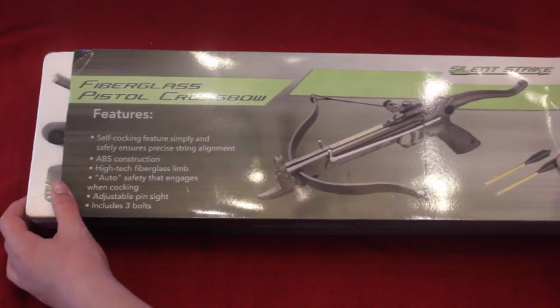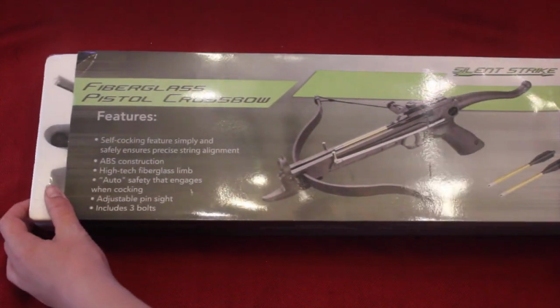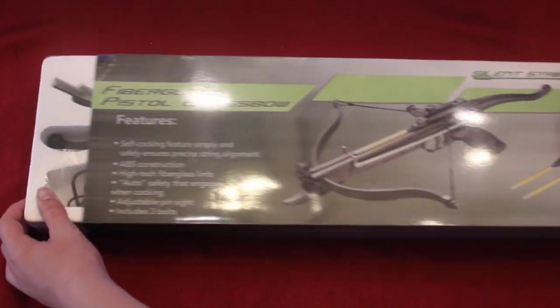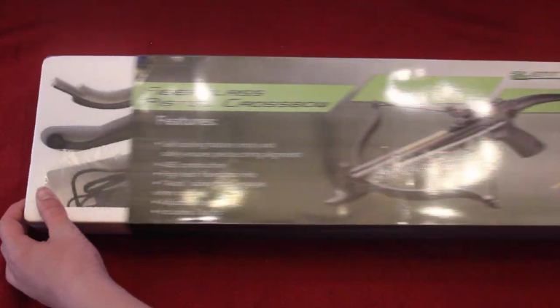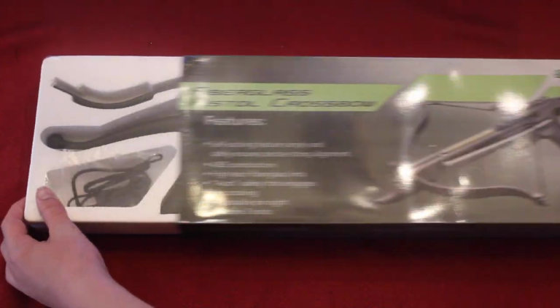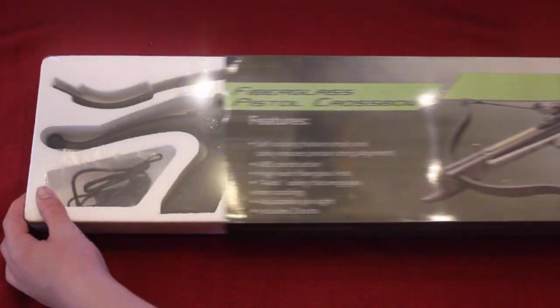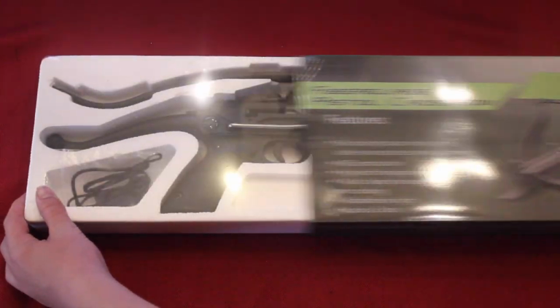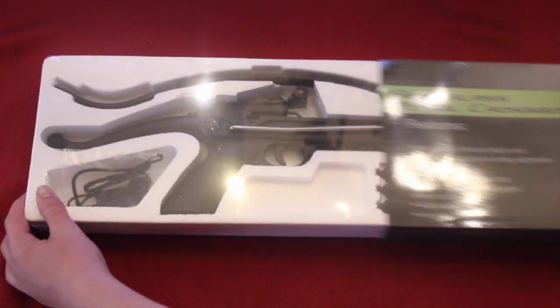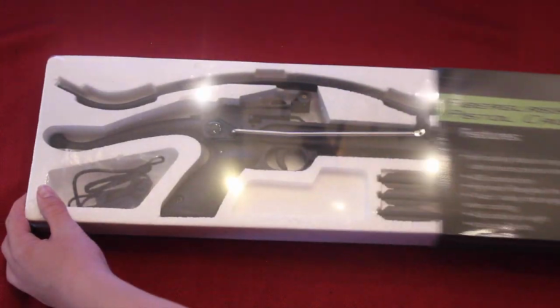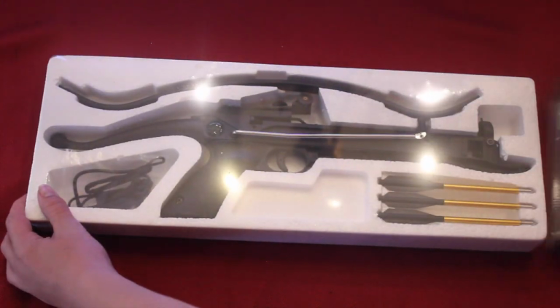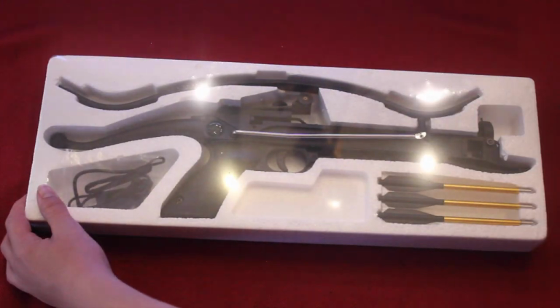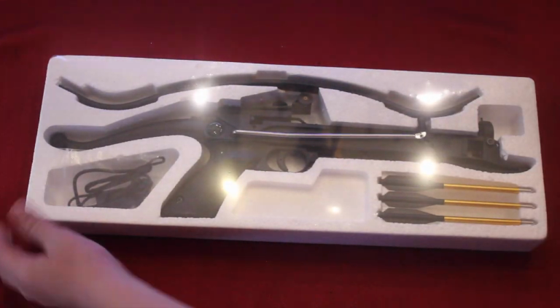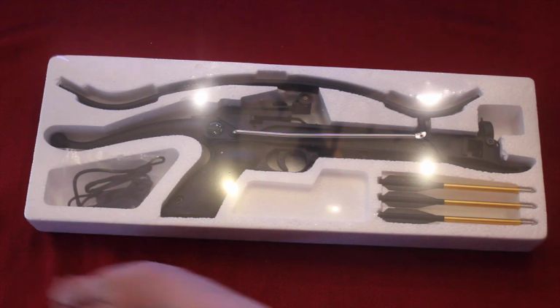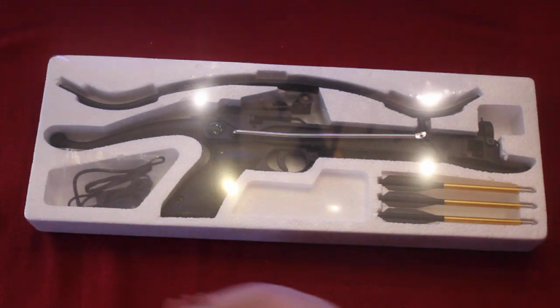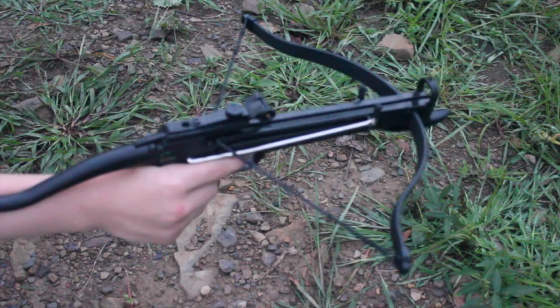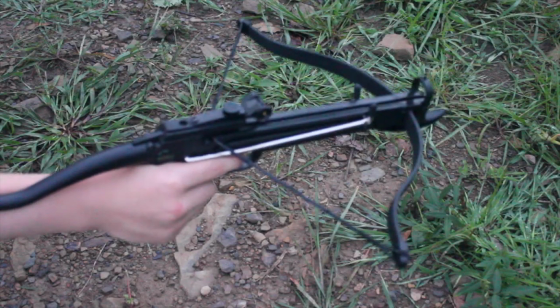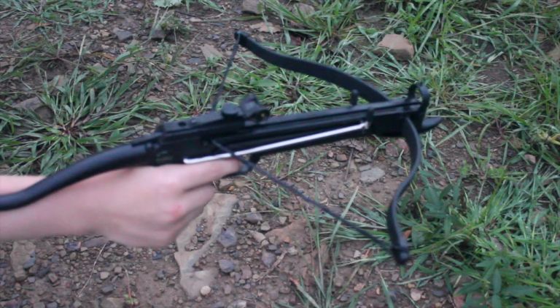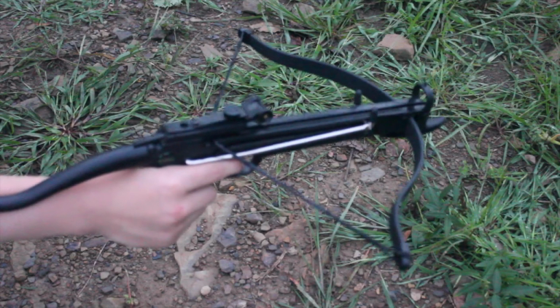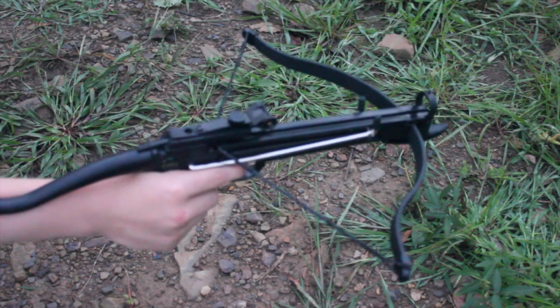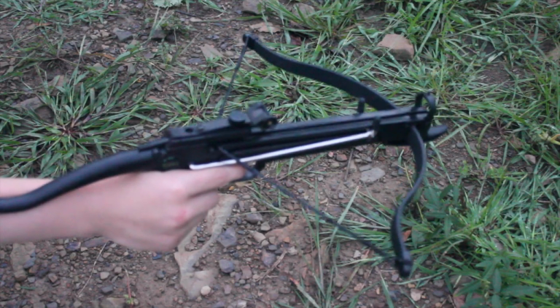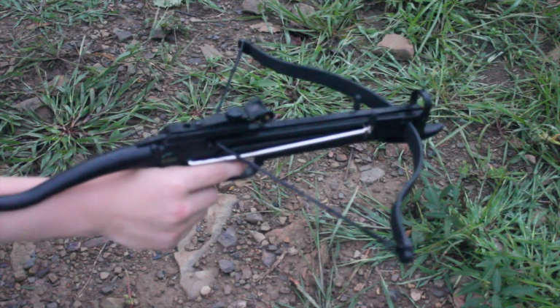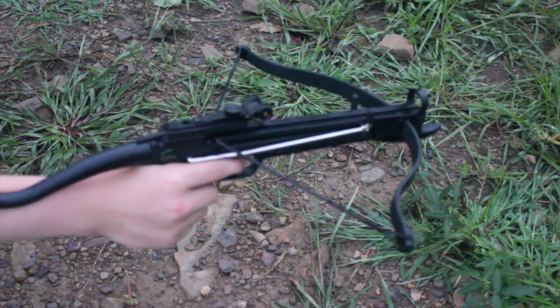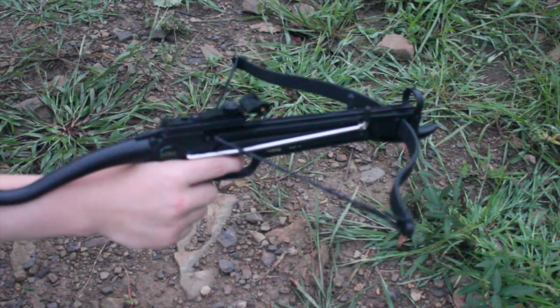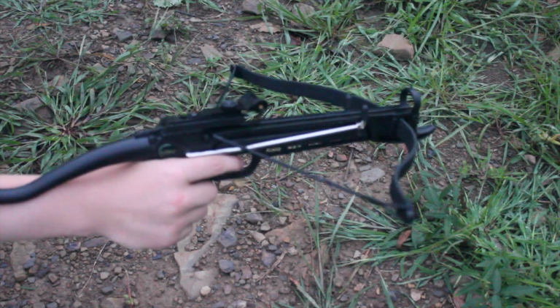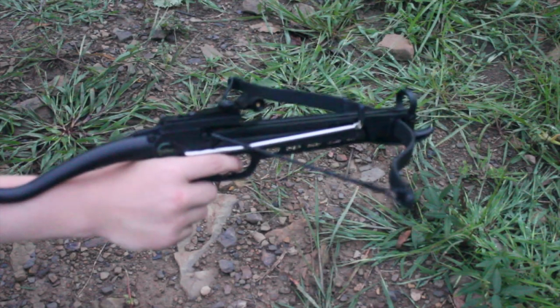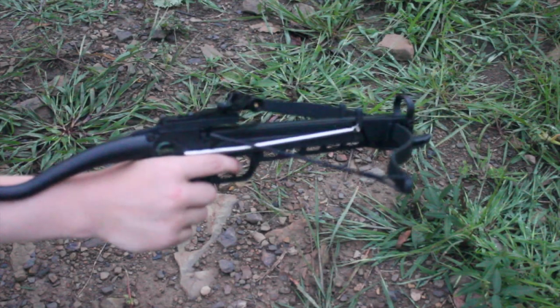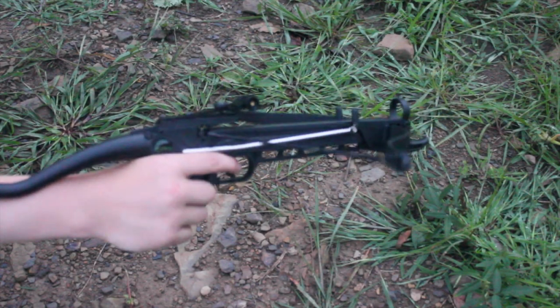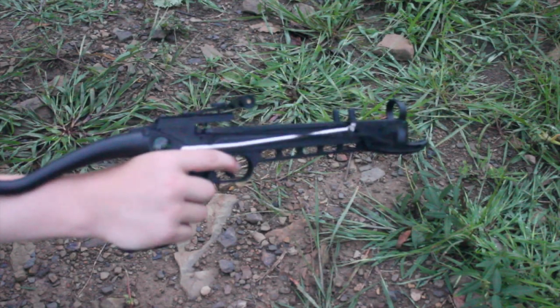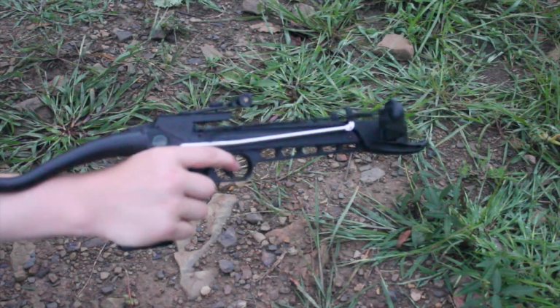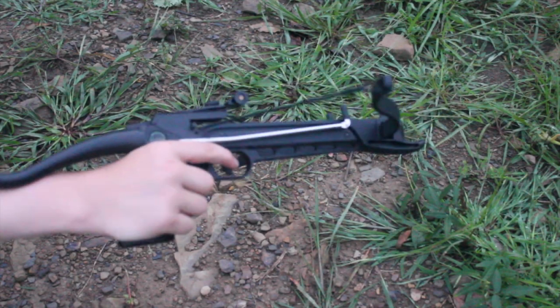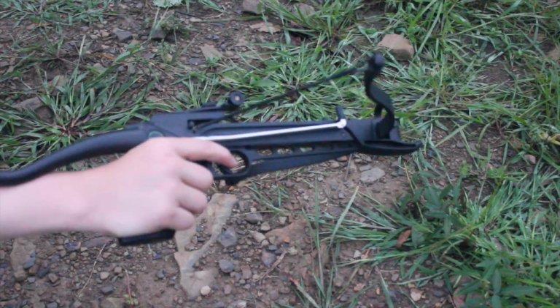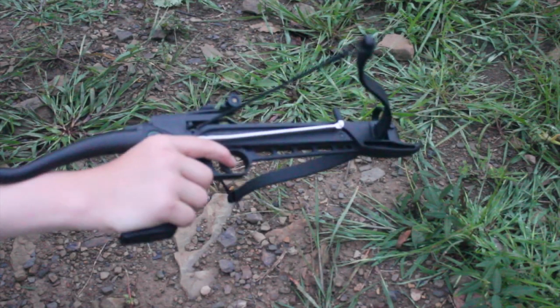$15 for this crossbow — I would say that's worth it.